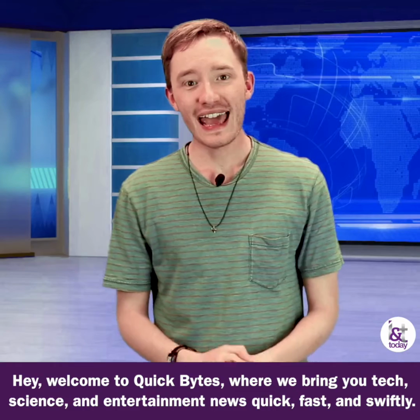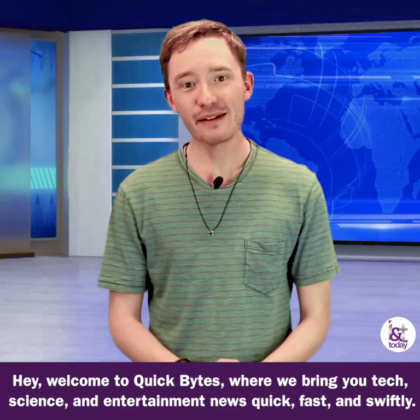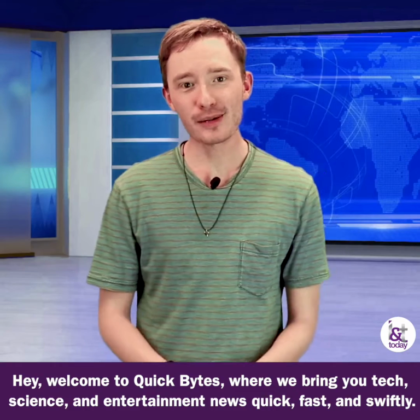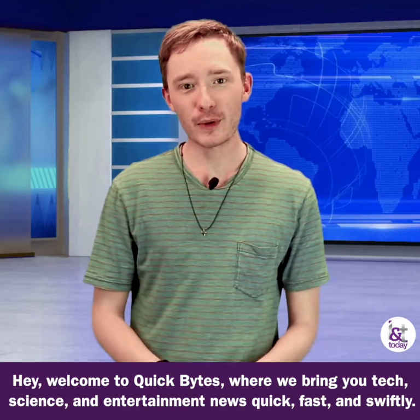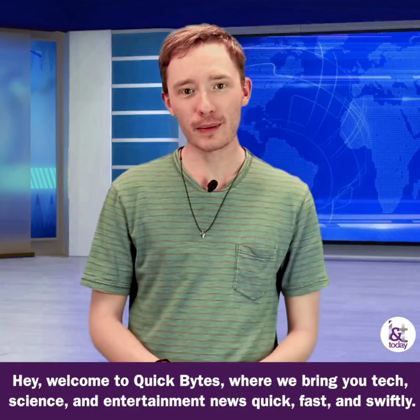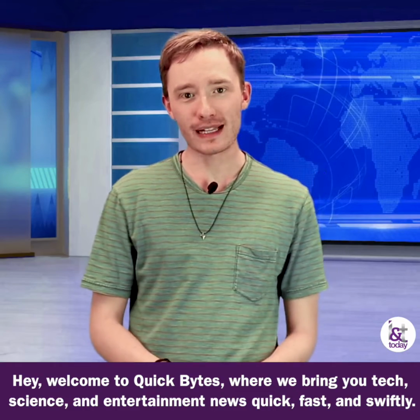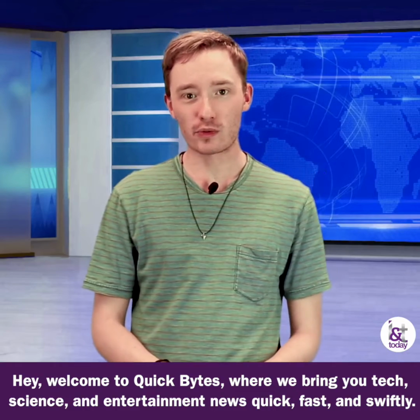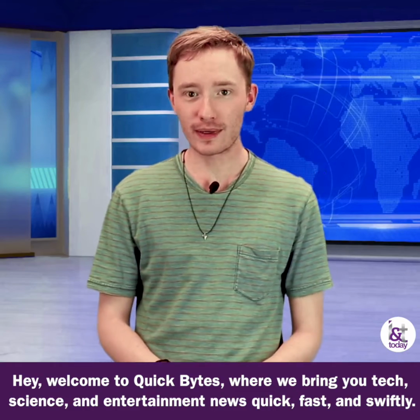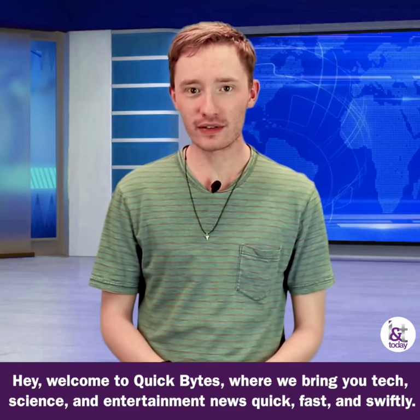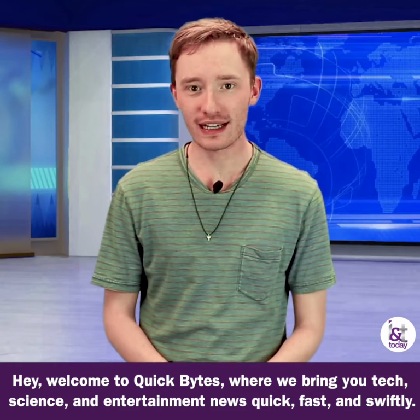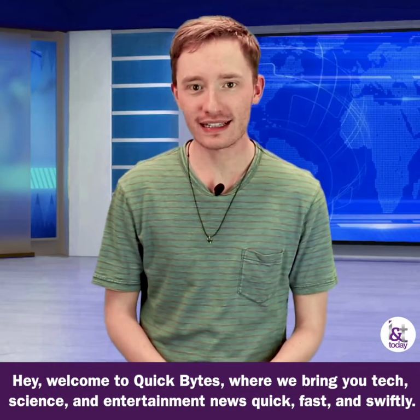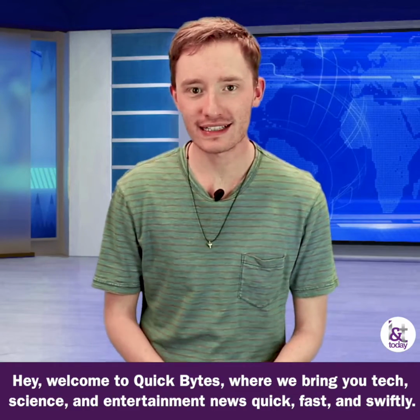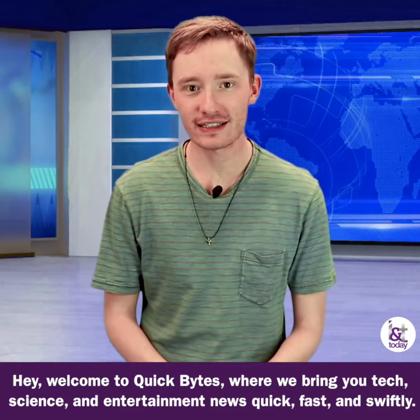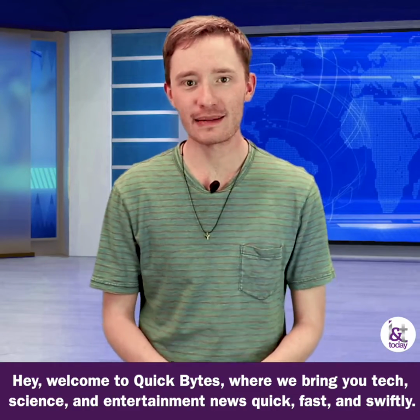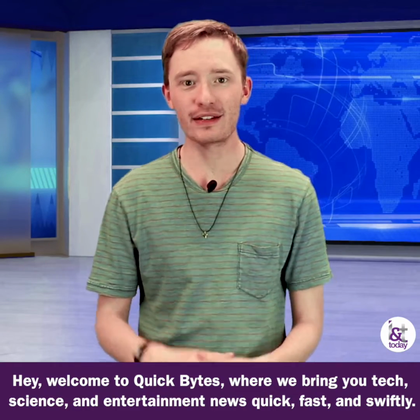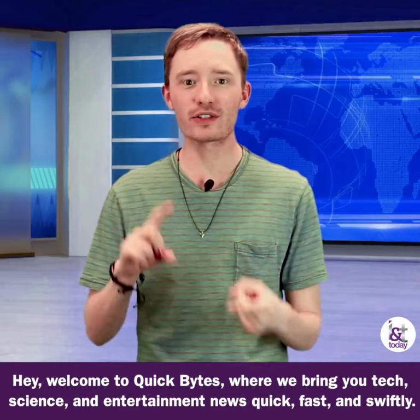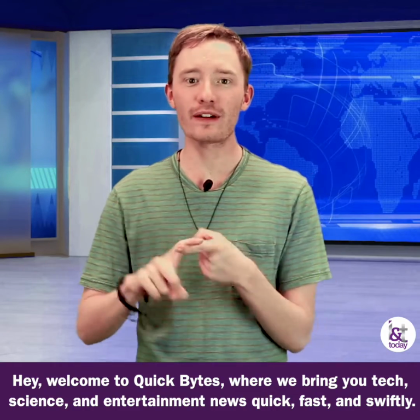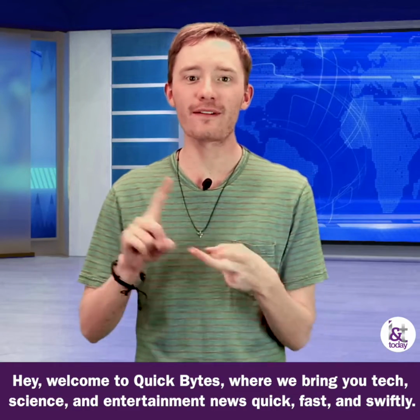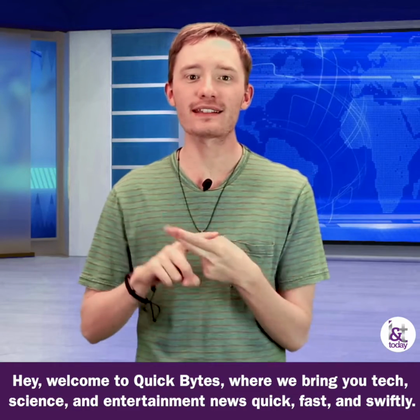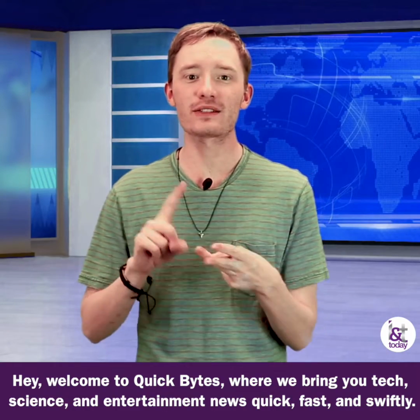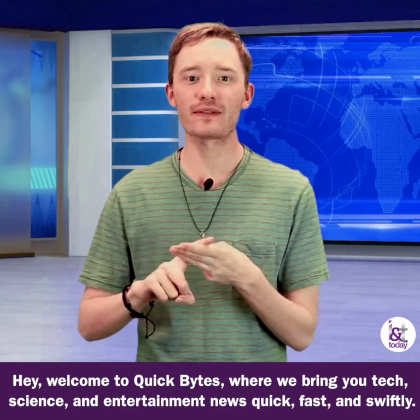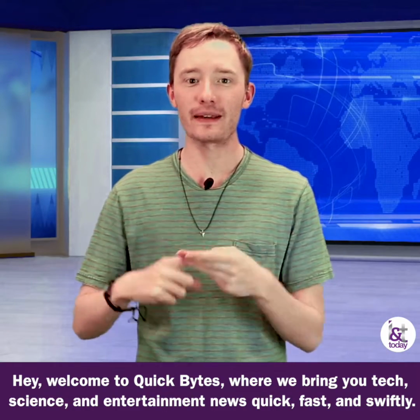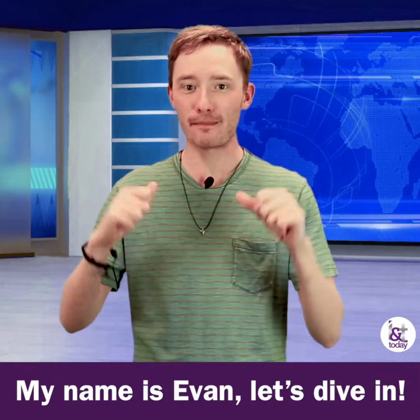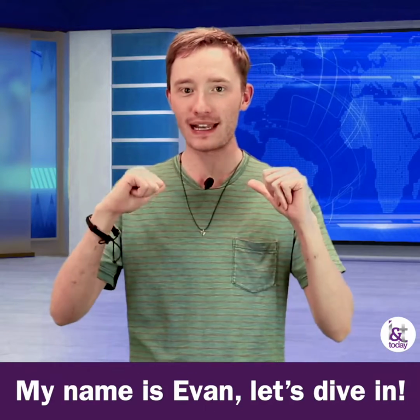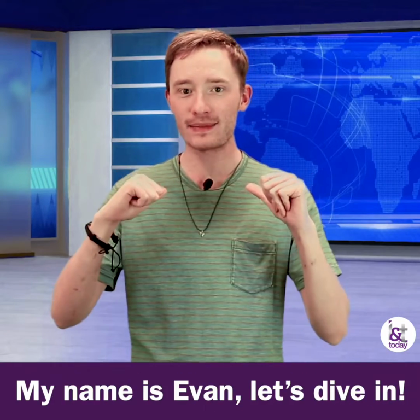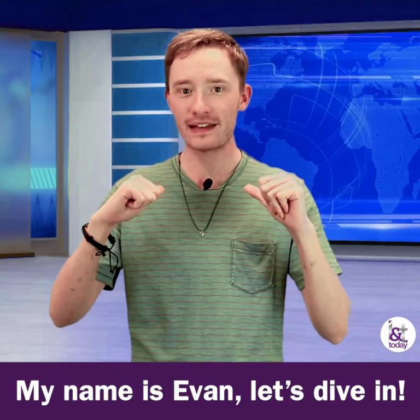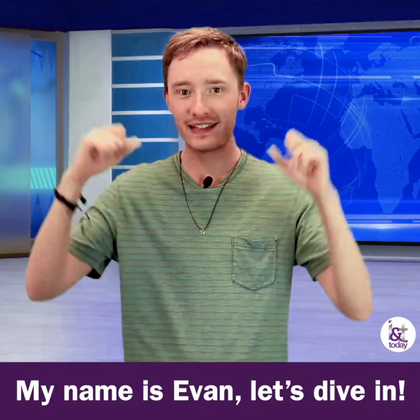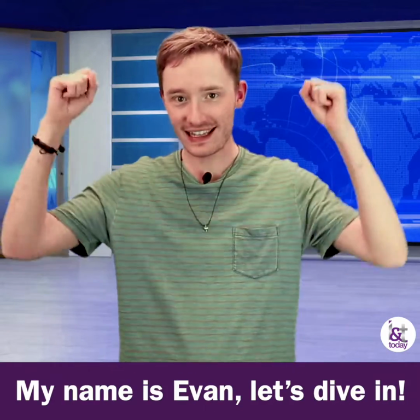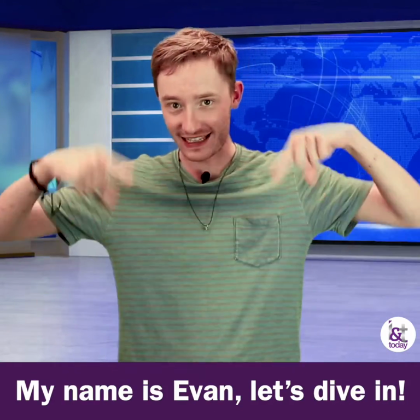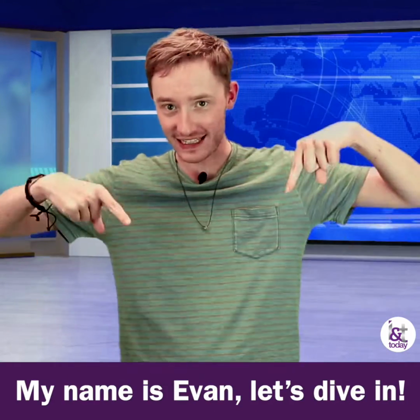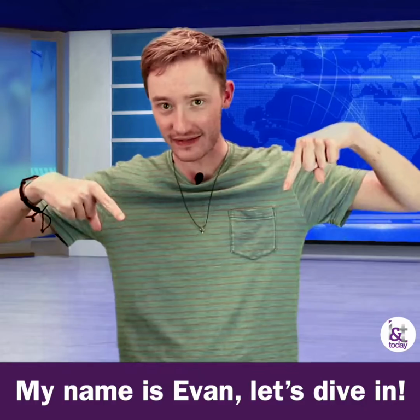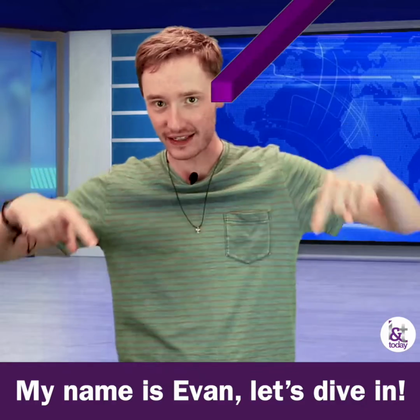Hey, welcome to Quick Bytes, where we bring you tech, science, and entertainment news quick, fast, and swiftly. My name is Evan. Let's dive in.